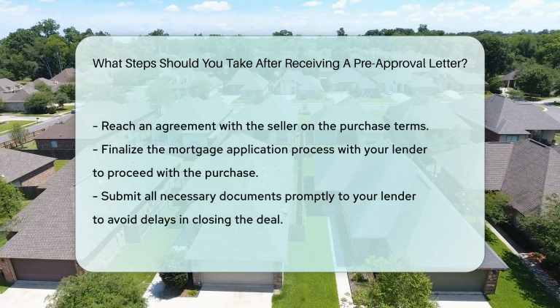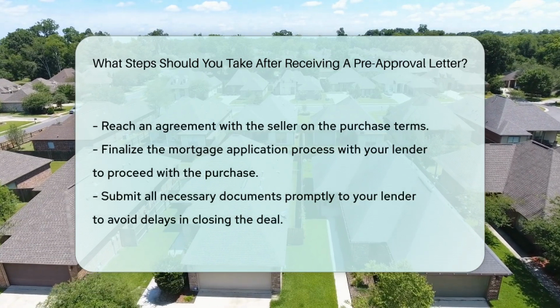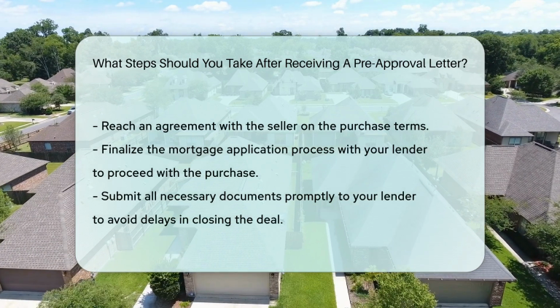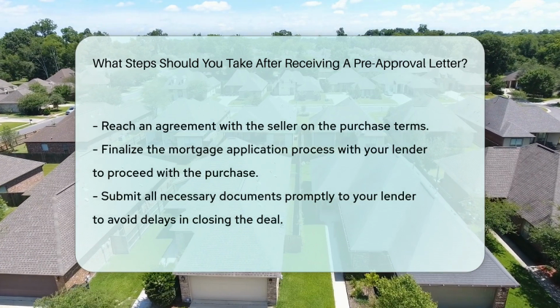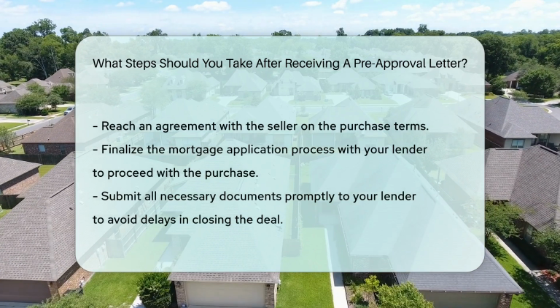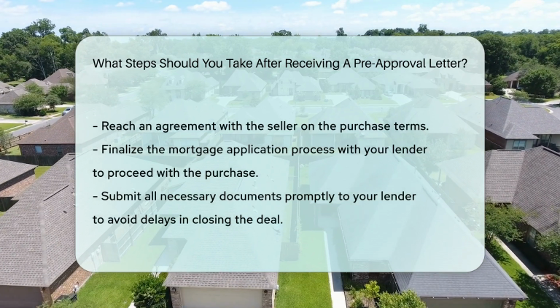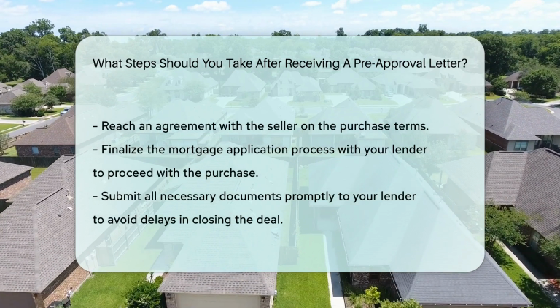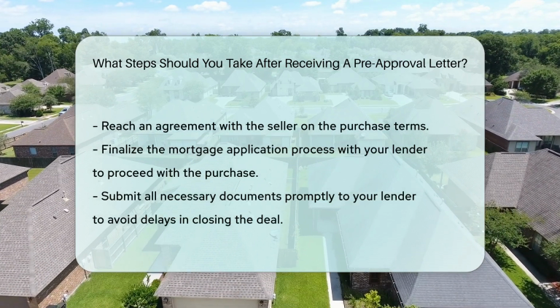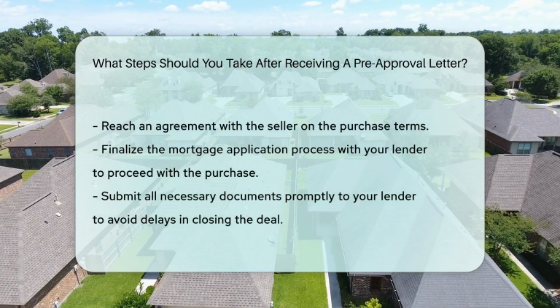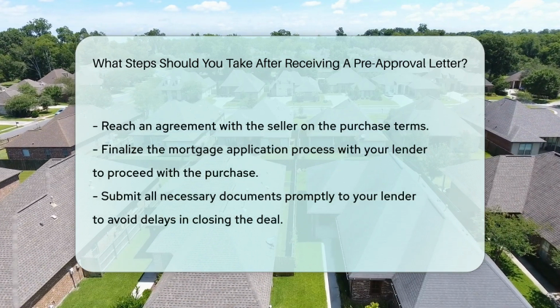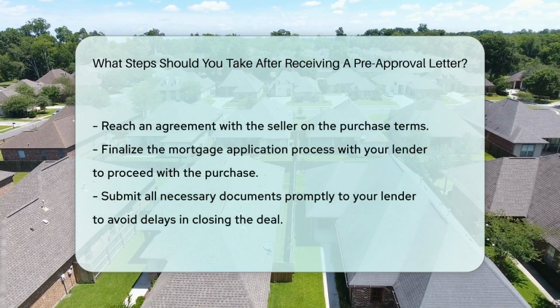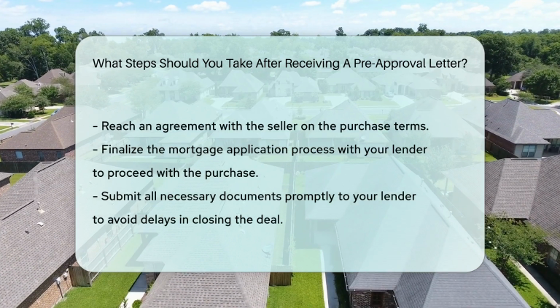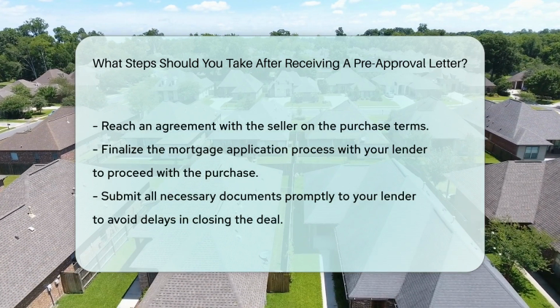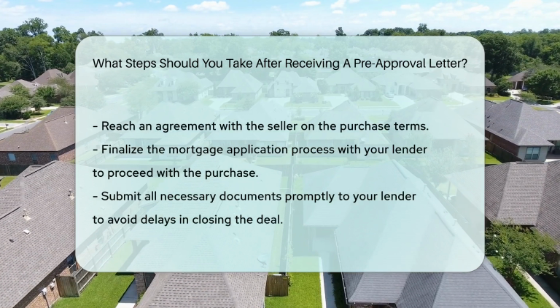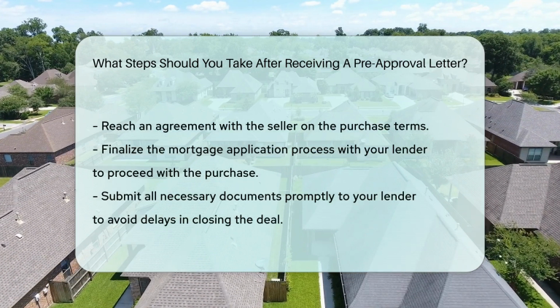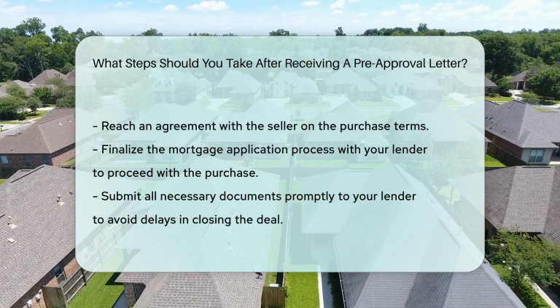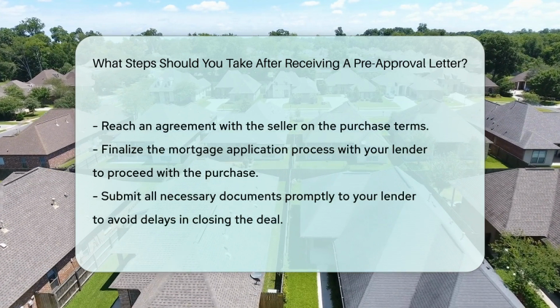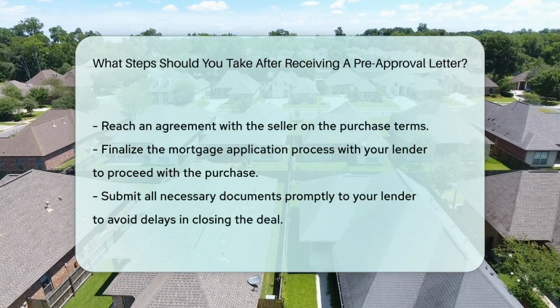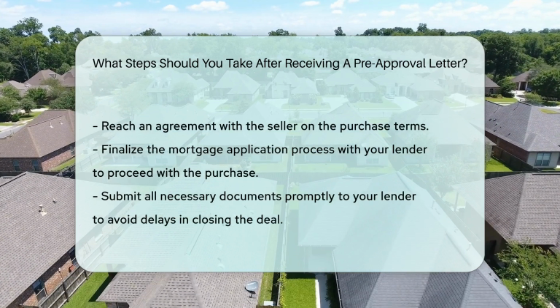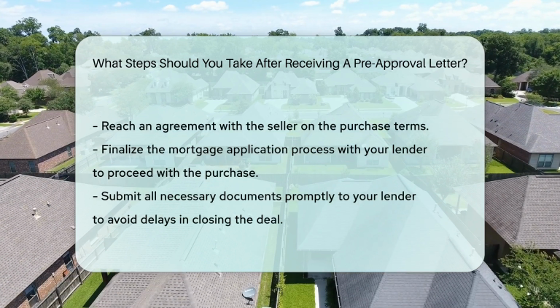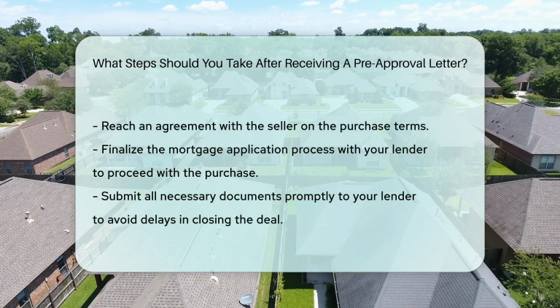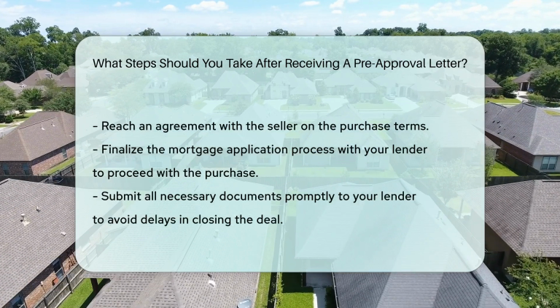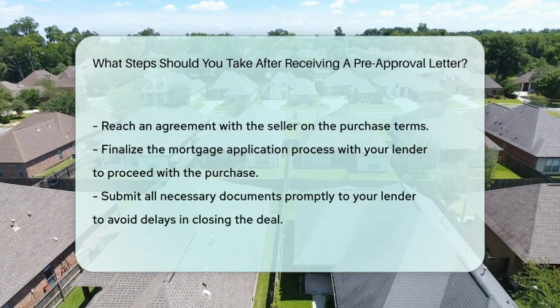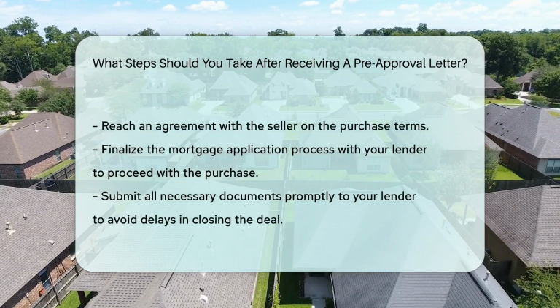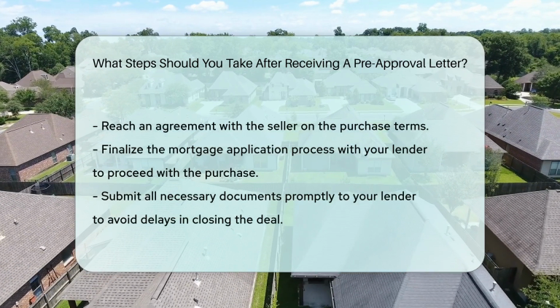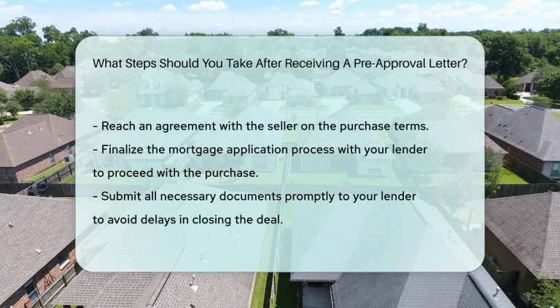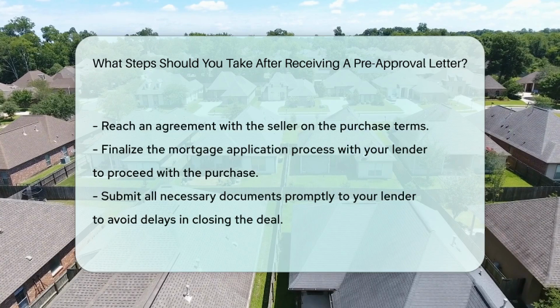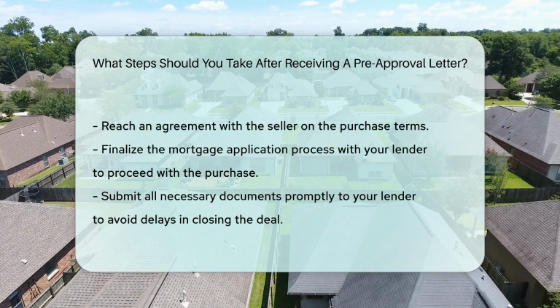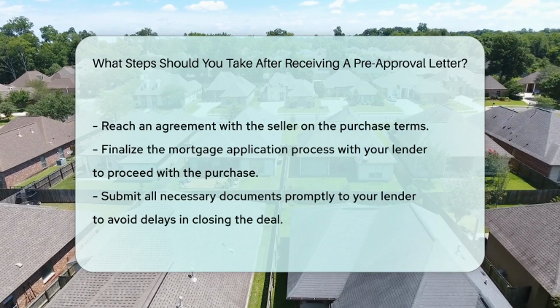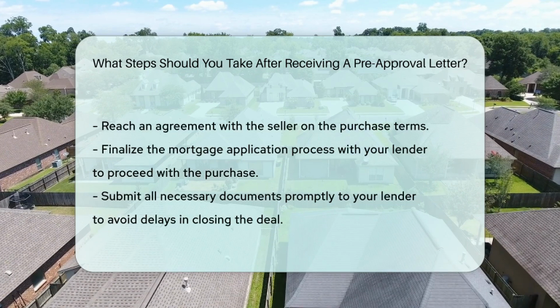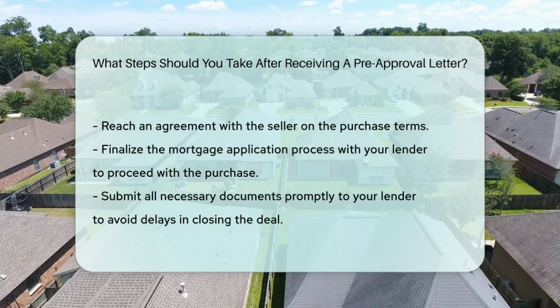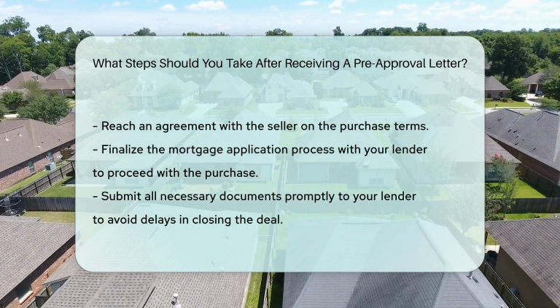Ensure all necessary documents are submitted promptly to avoid delays in closing the deal.